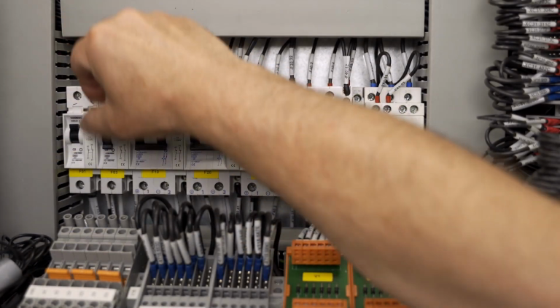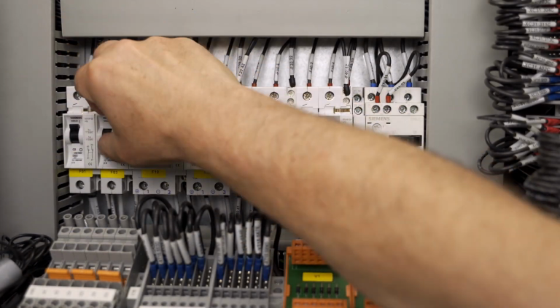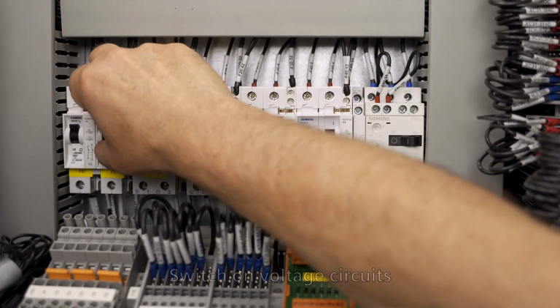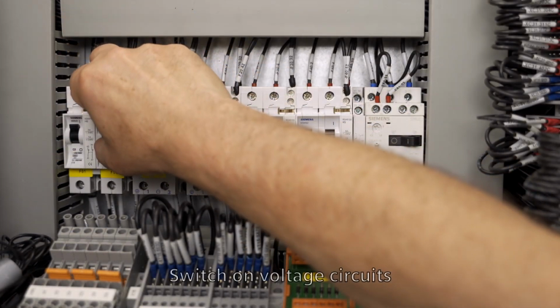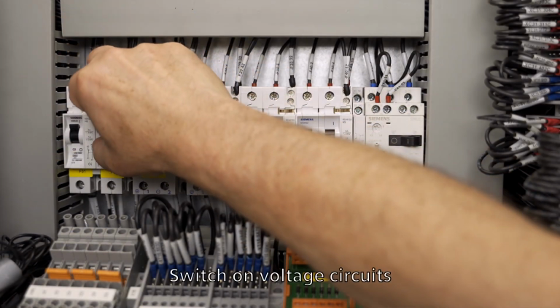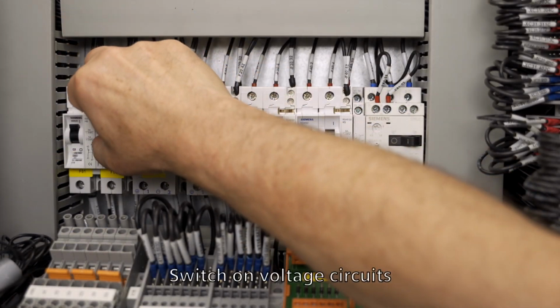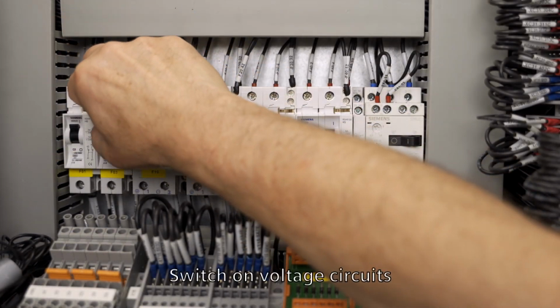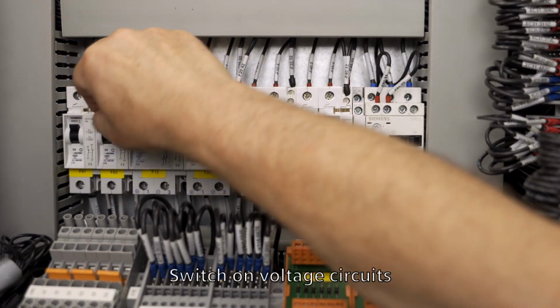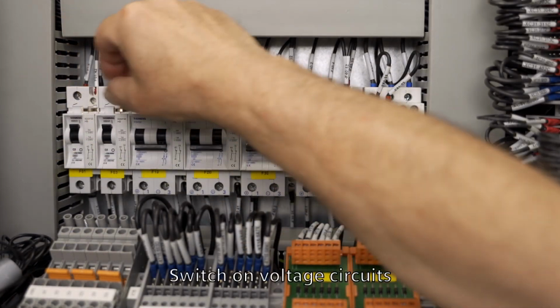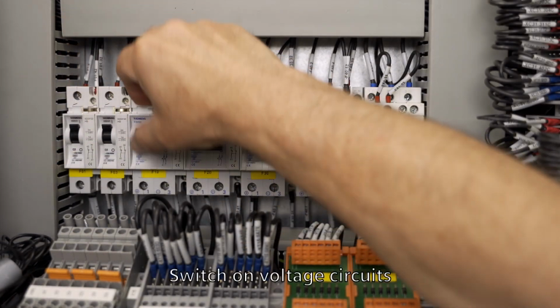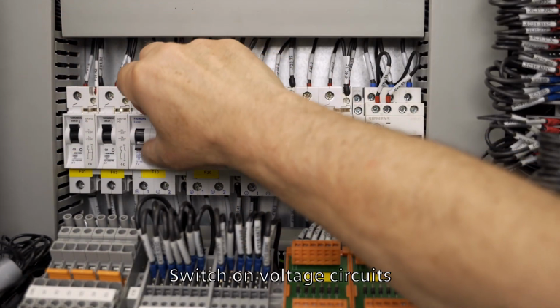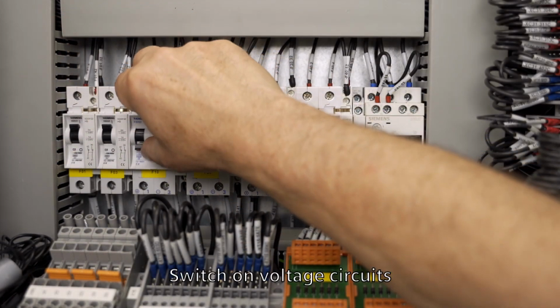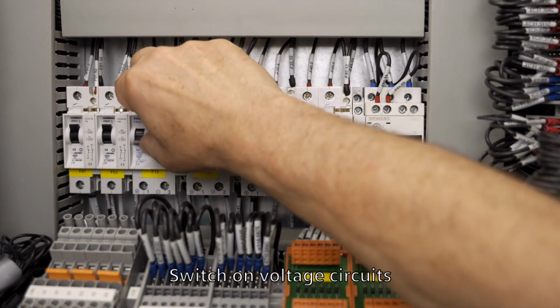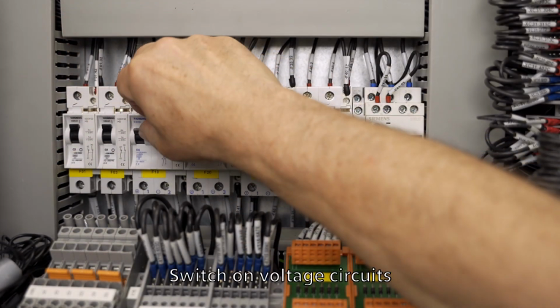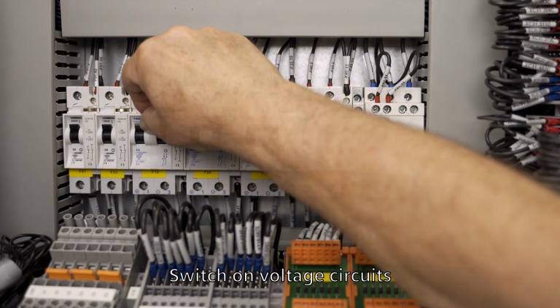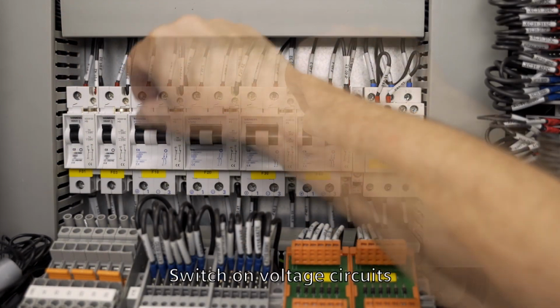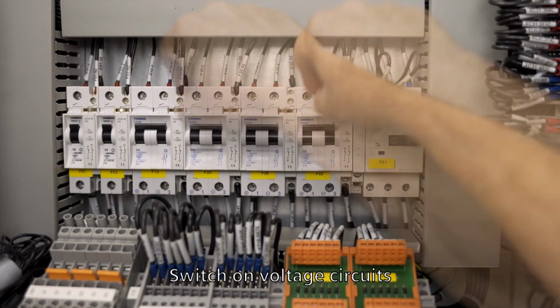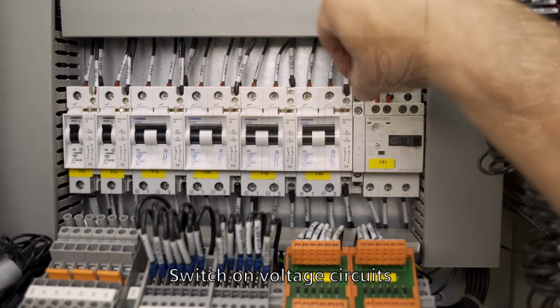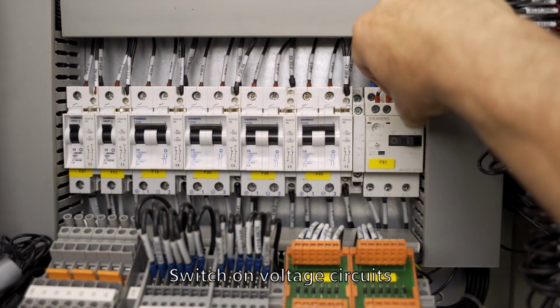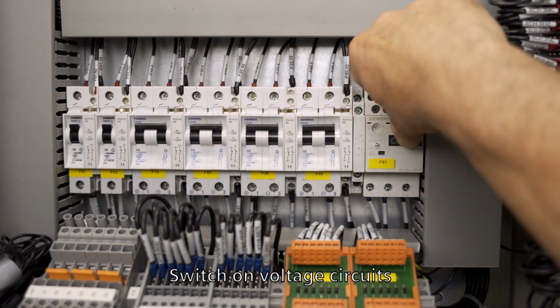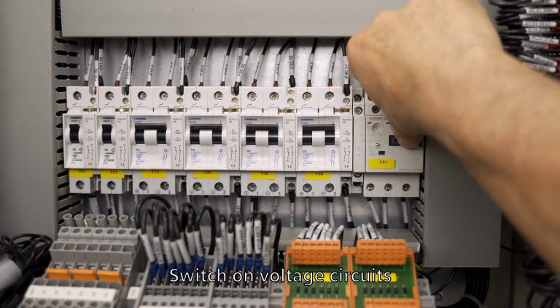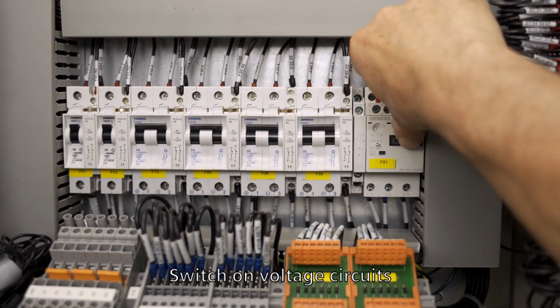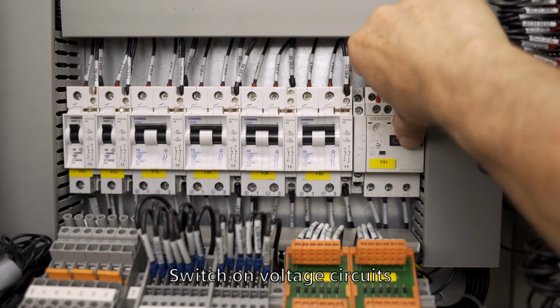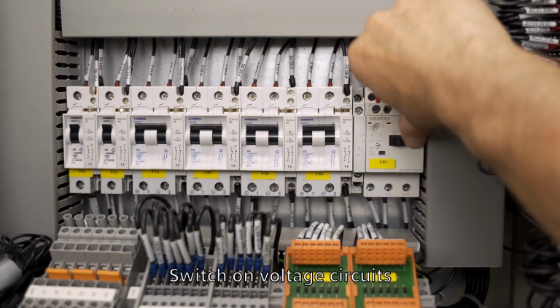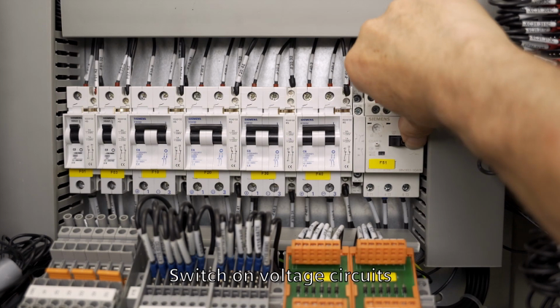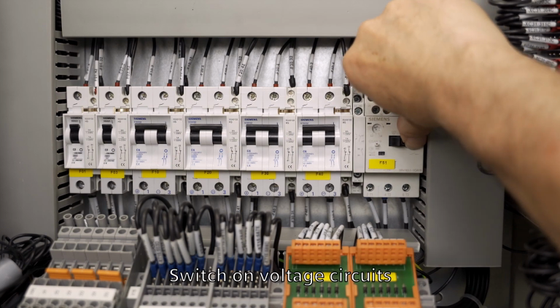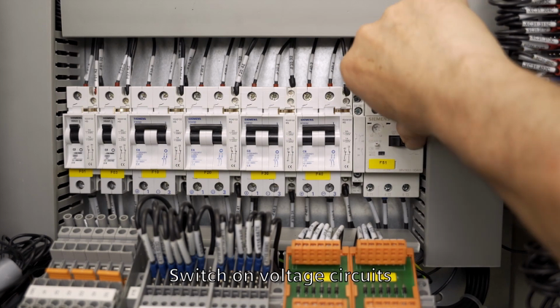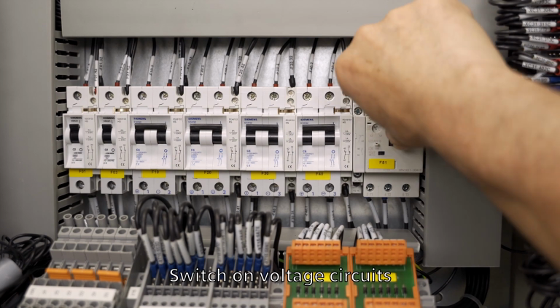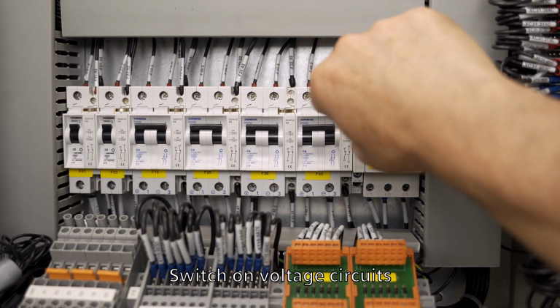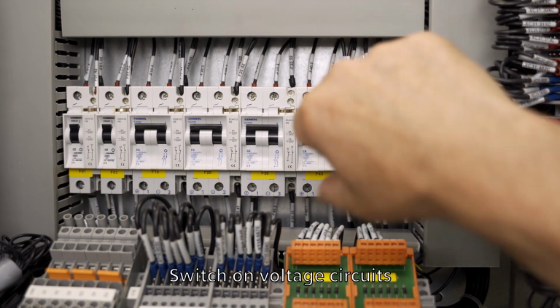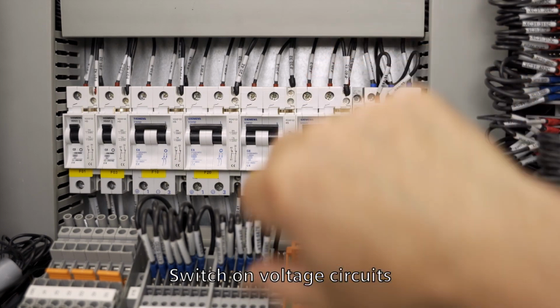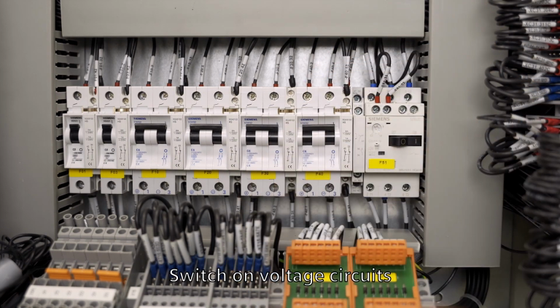Before electrical commissioning, perform a wiring and signal check, then the circuits can be reconnected.